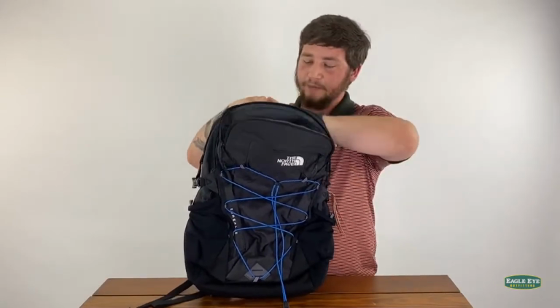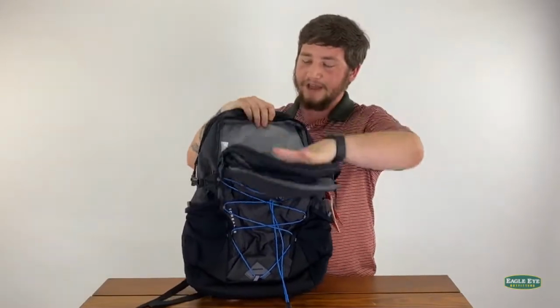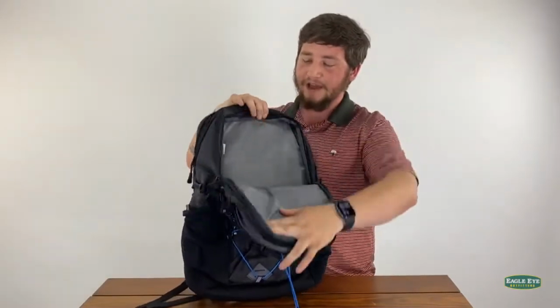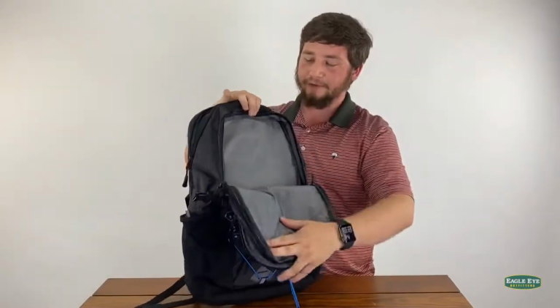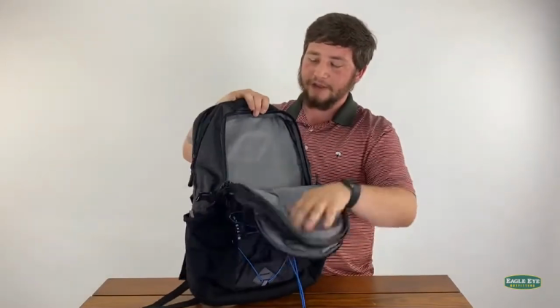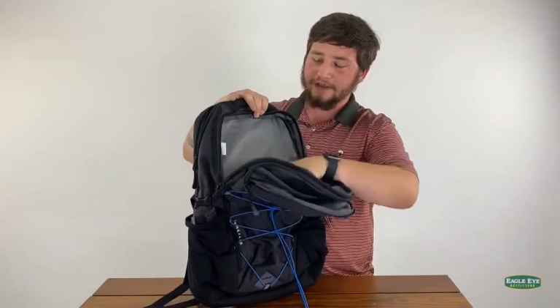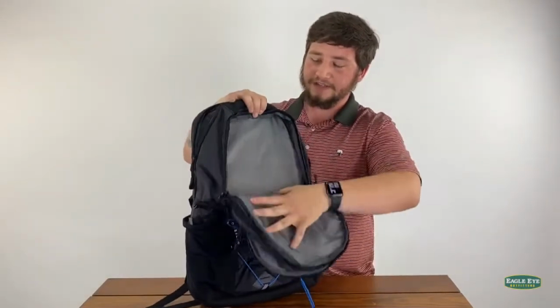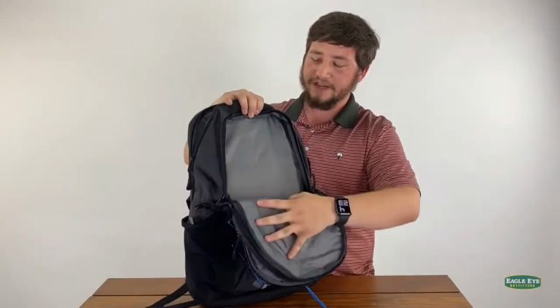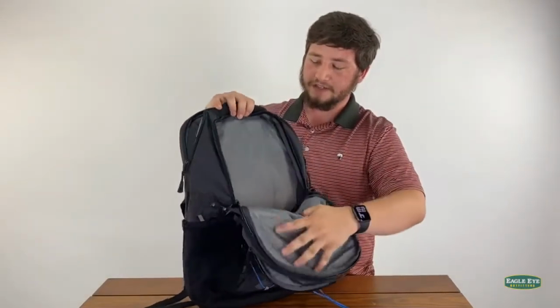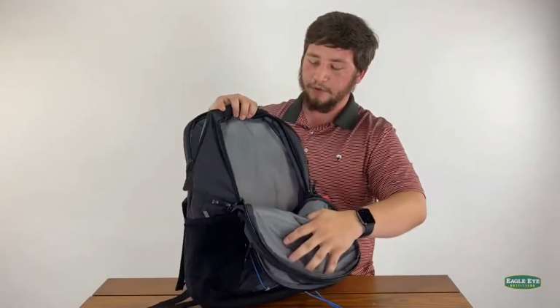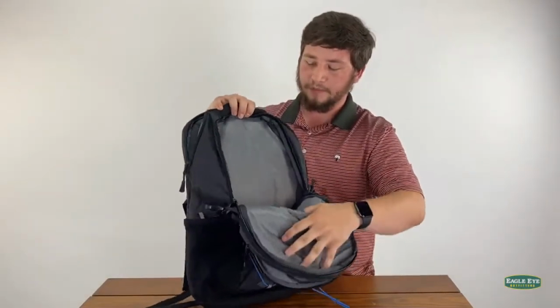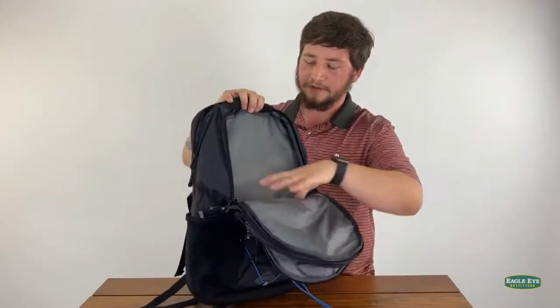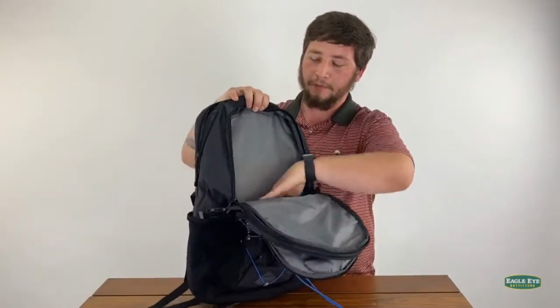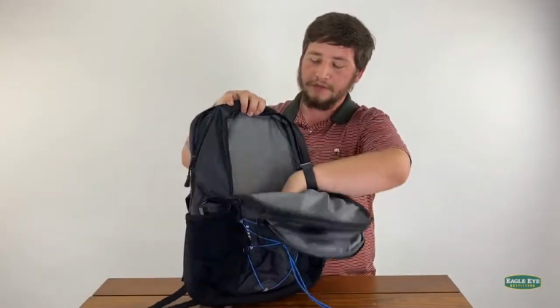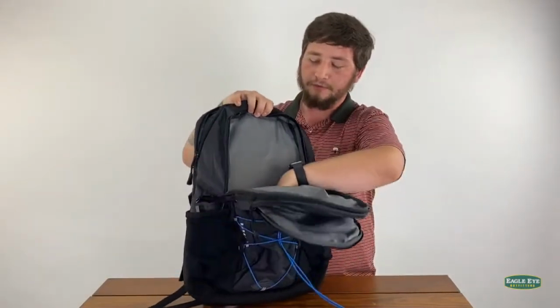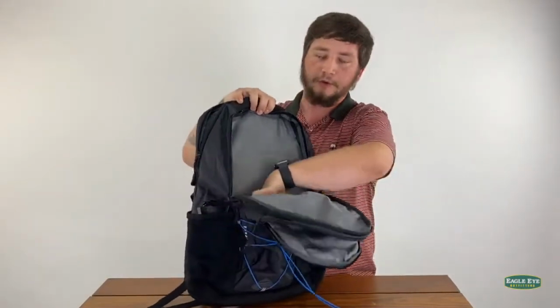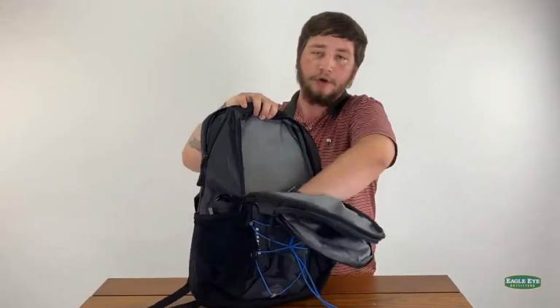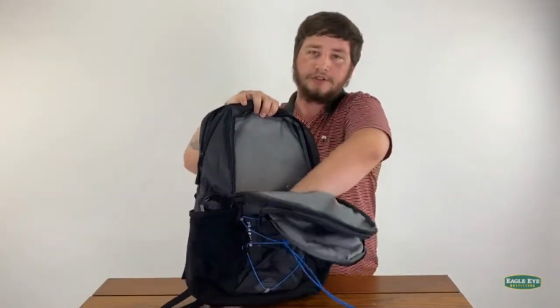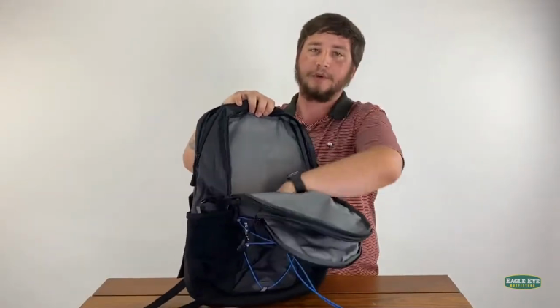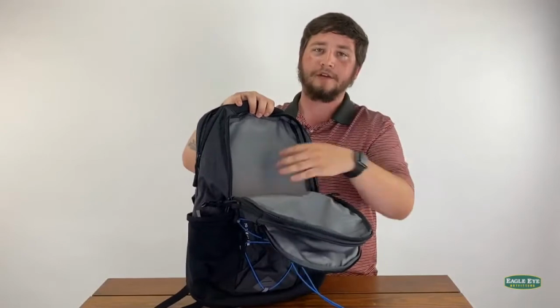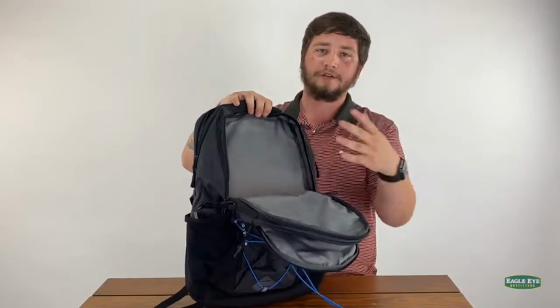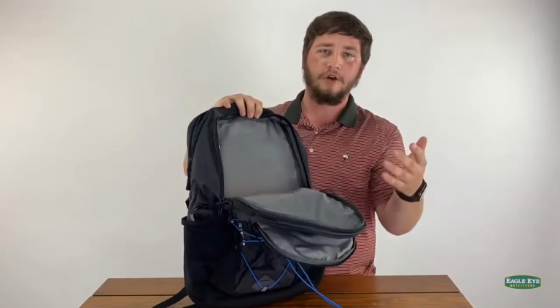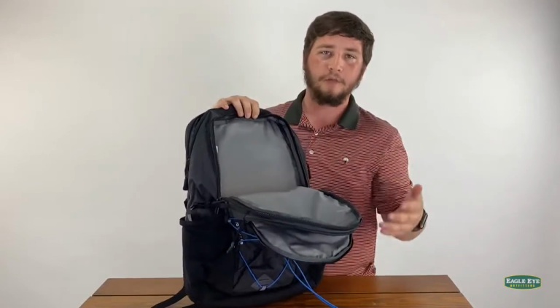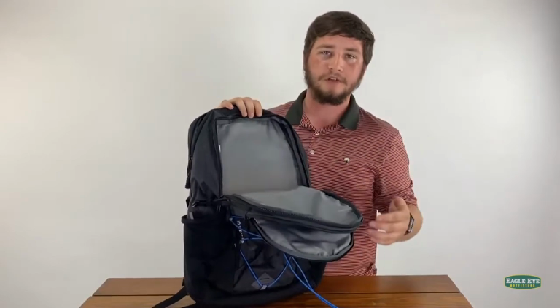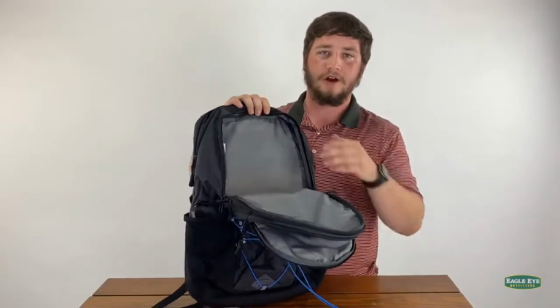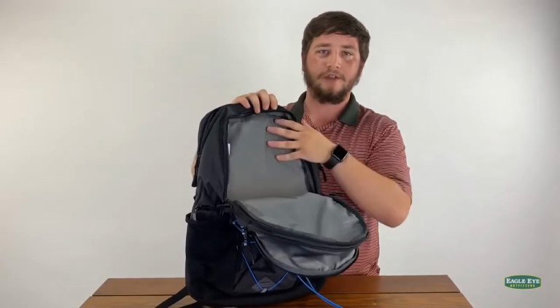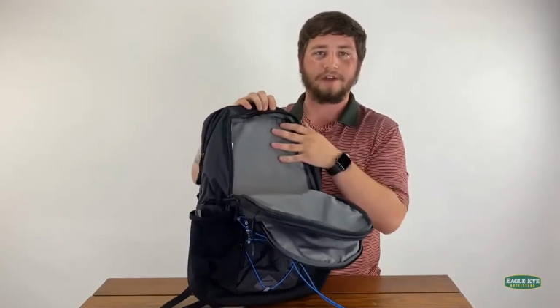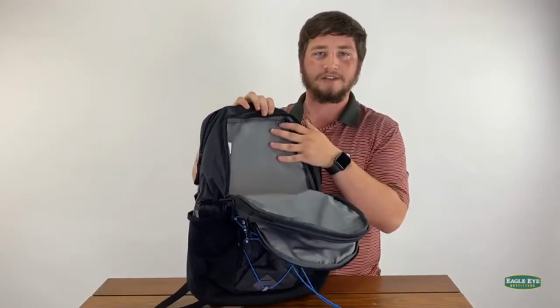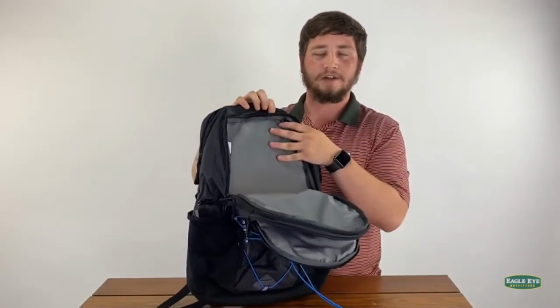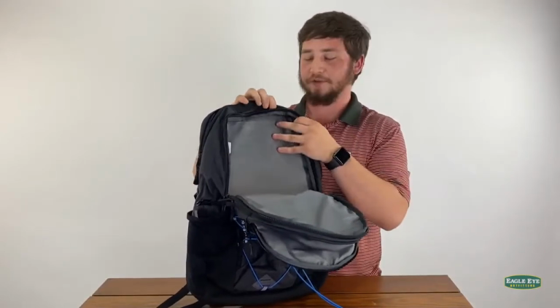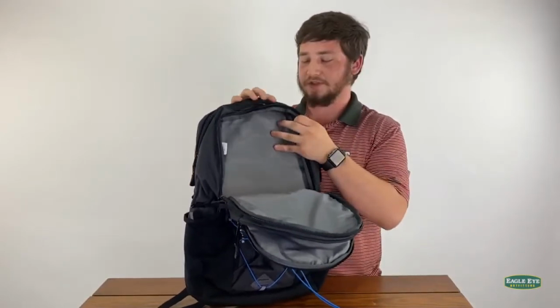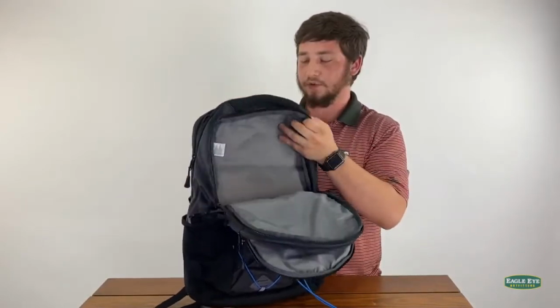In this next compartment there is a place for your books, your binders, your notebooks — all that good stuff for school.